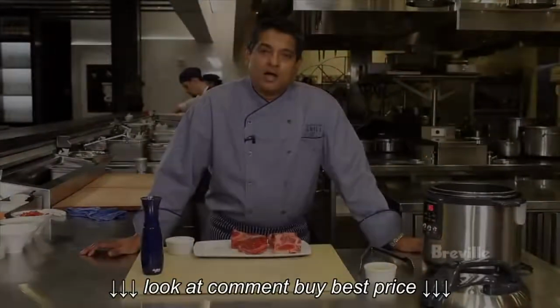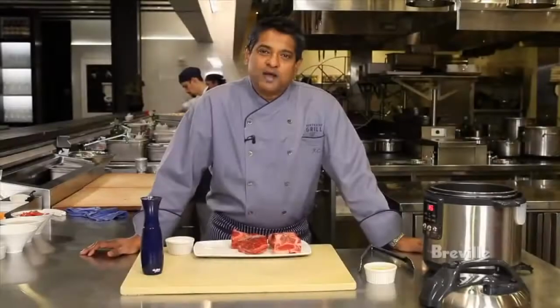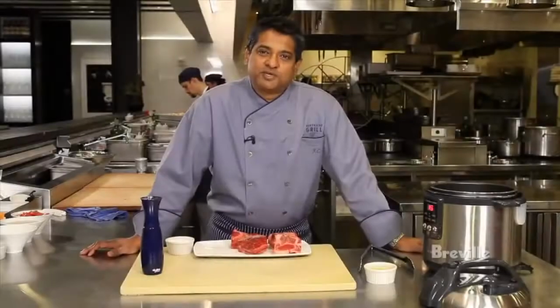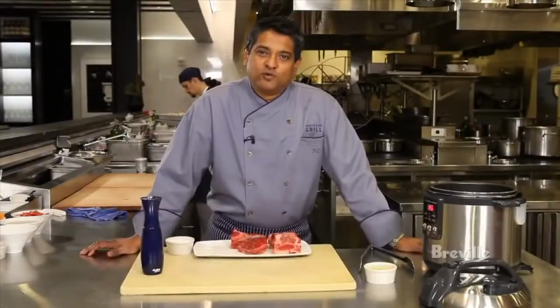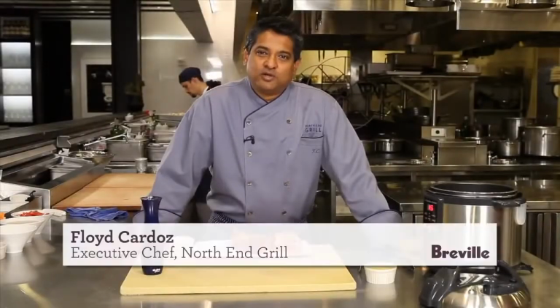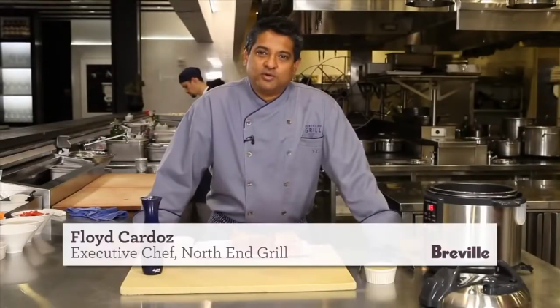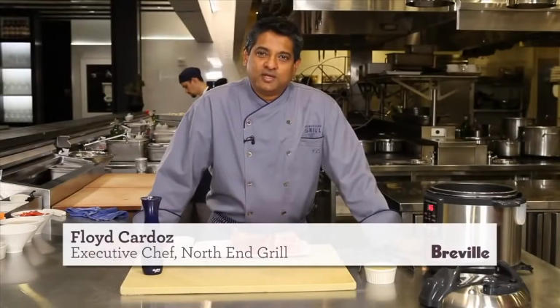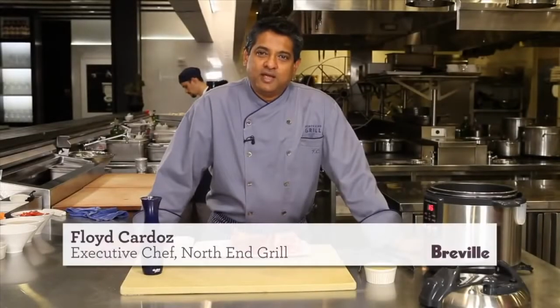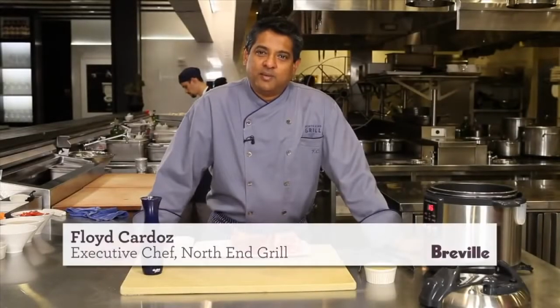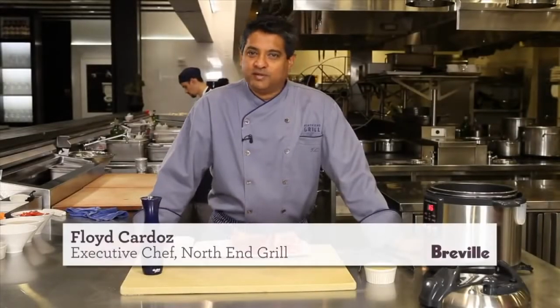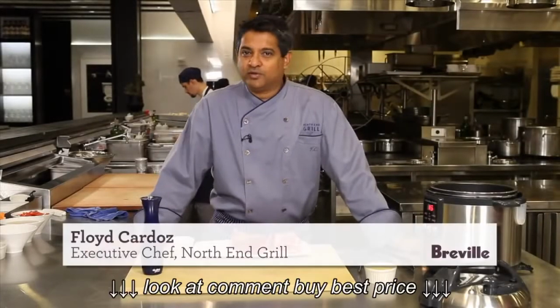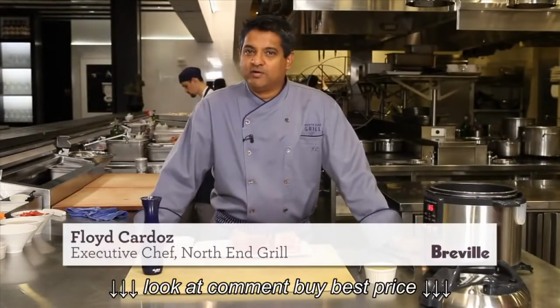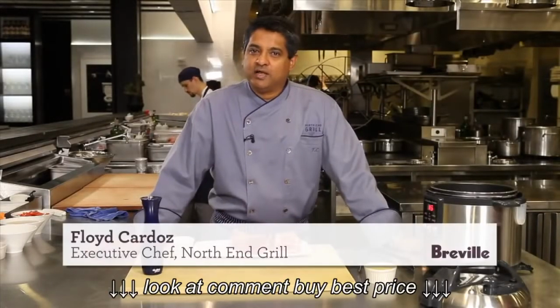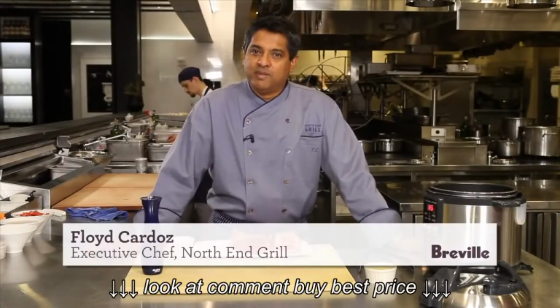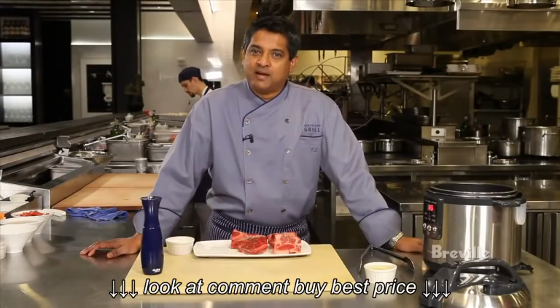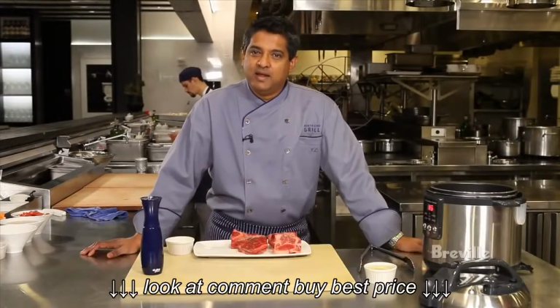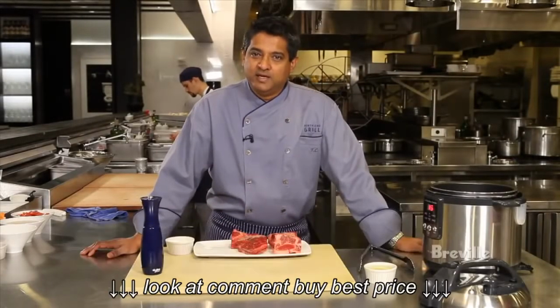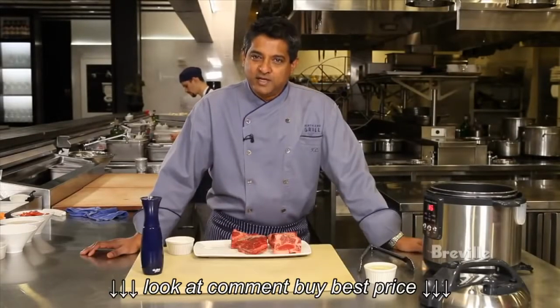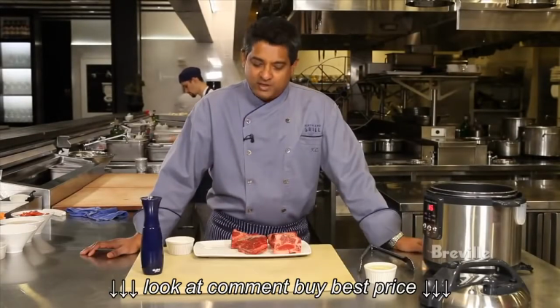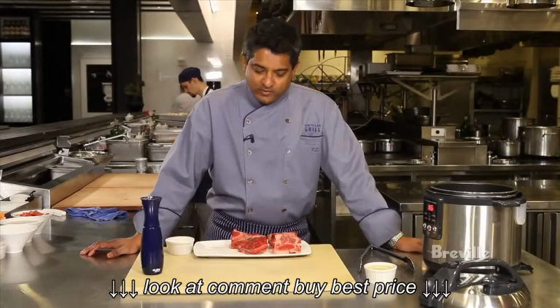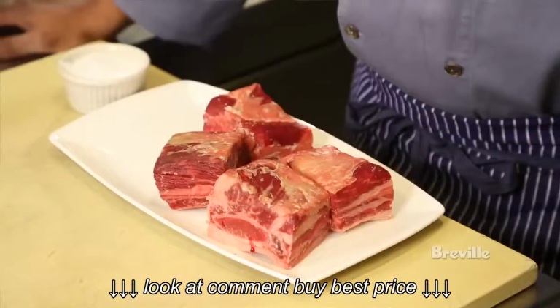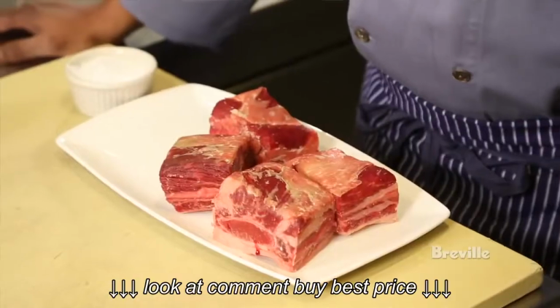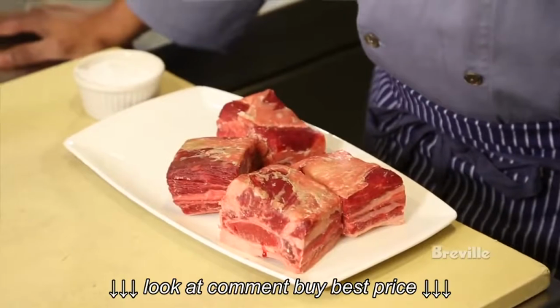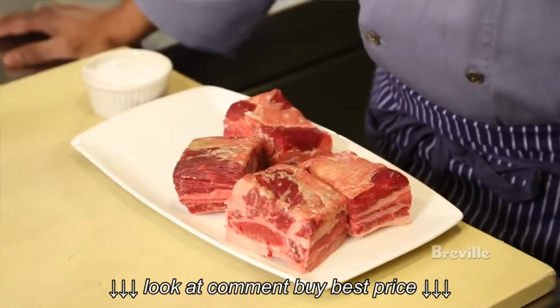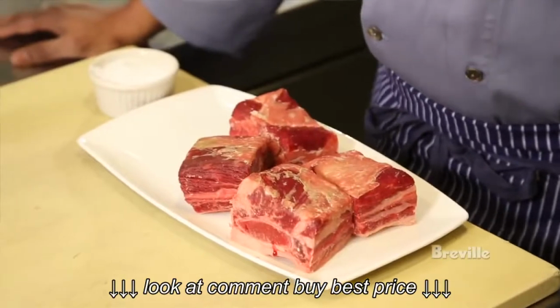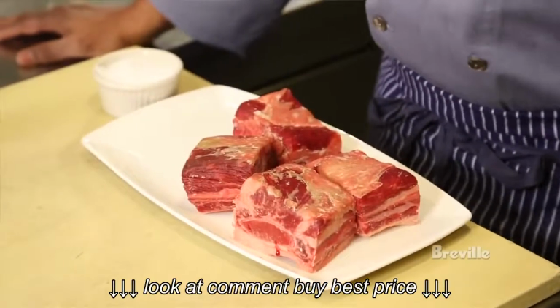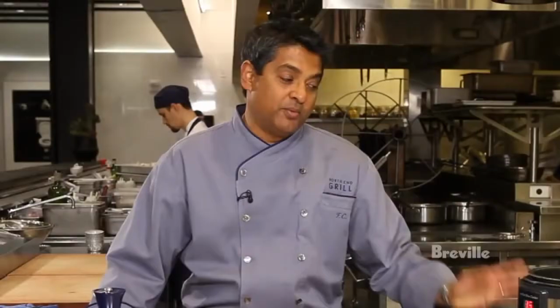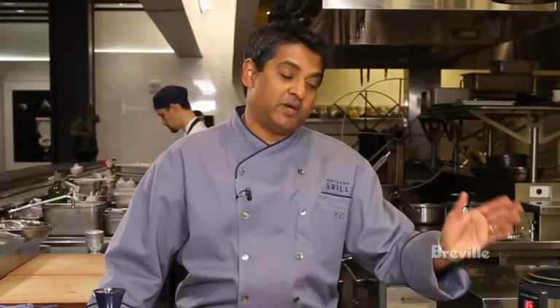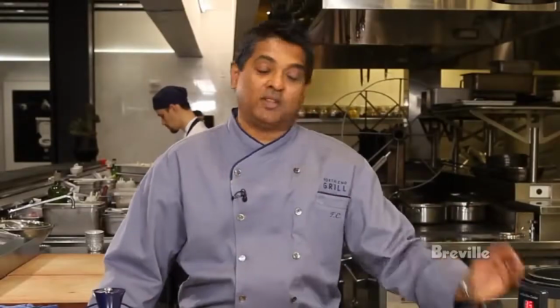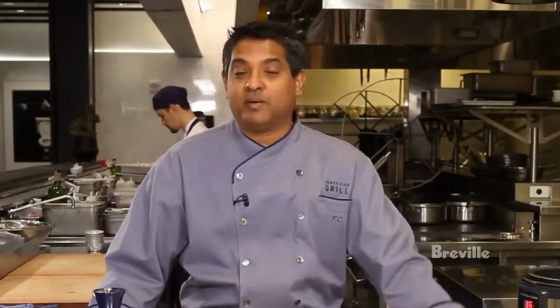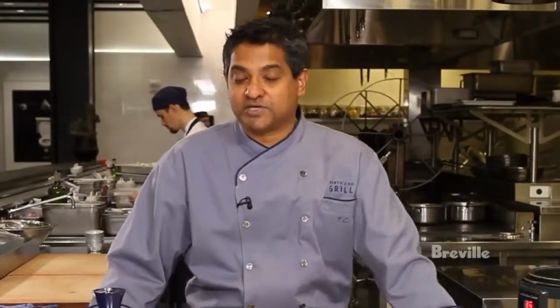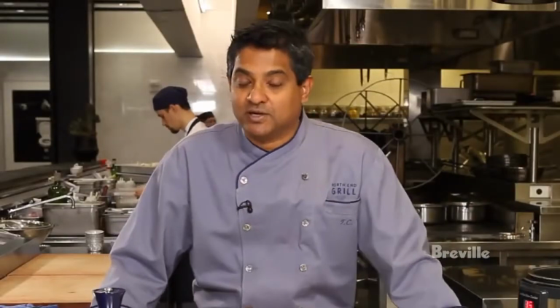Hi, I'm Chef Floyd Cardoz and I'm at the North End Grill in Manhattan. Today we're going to braise some short ribs and I'm going to be cooking them in a pressure cooker.